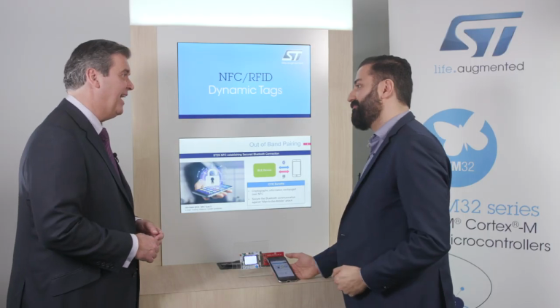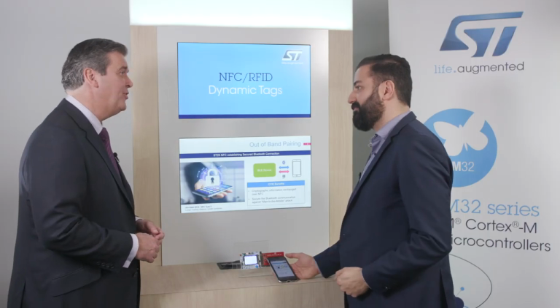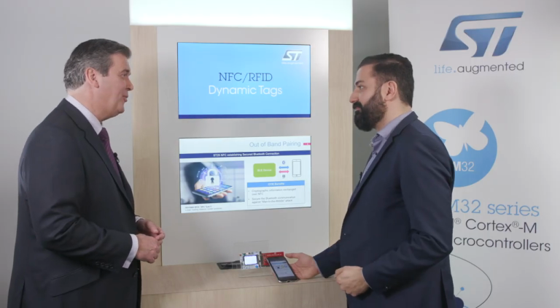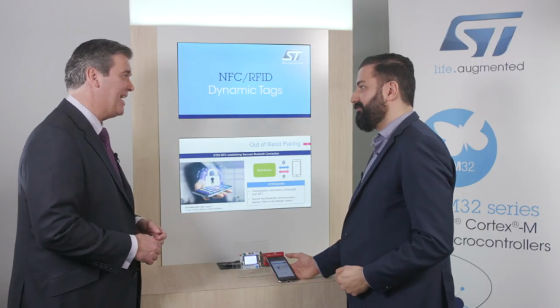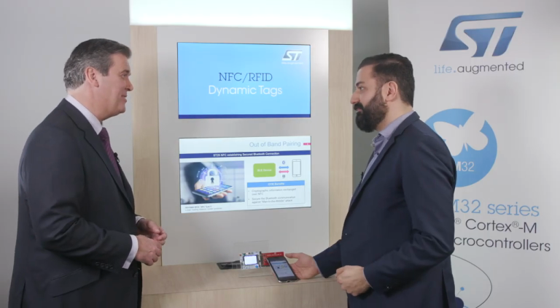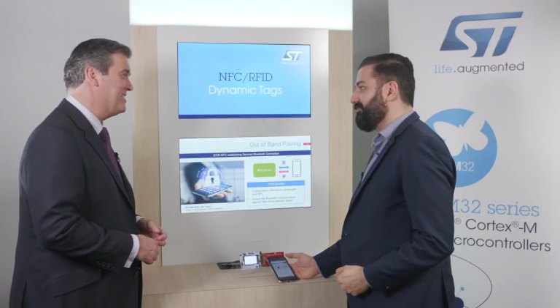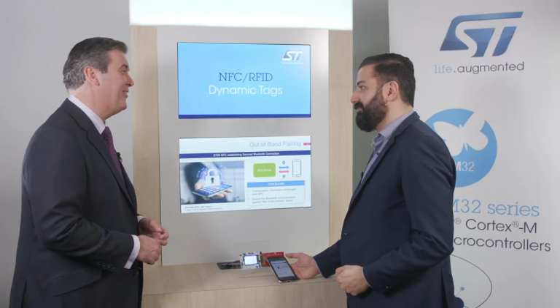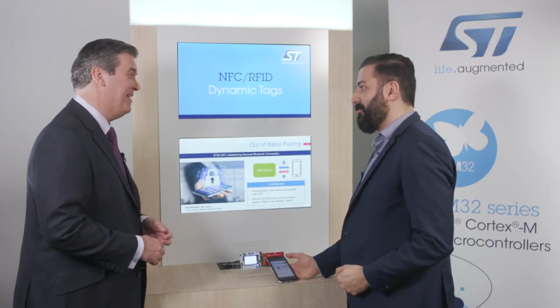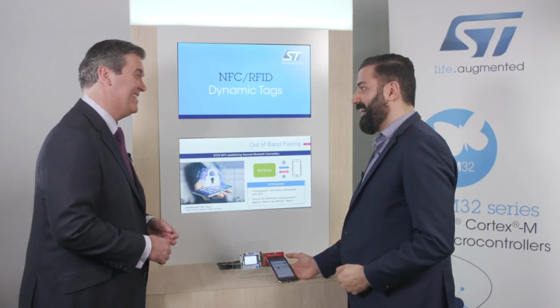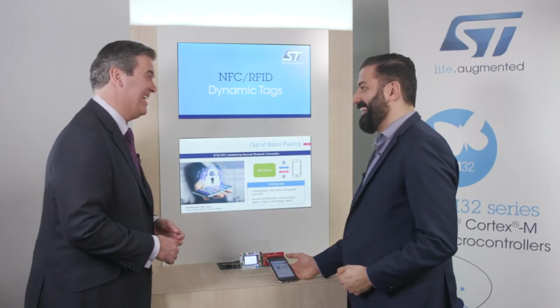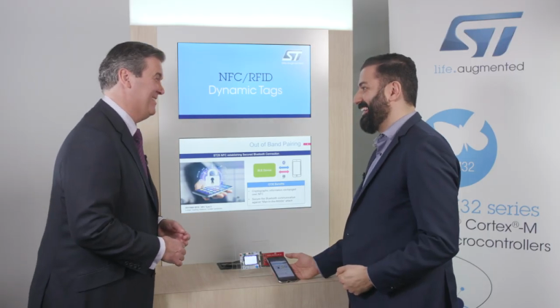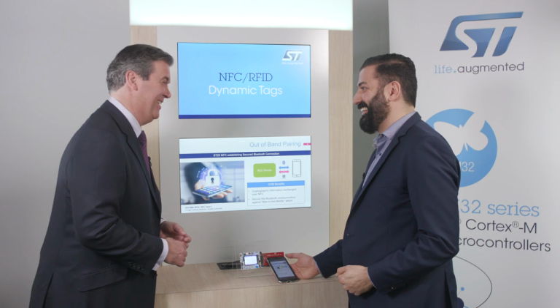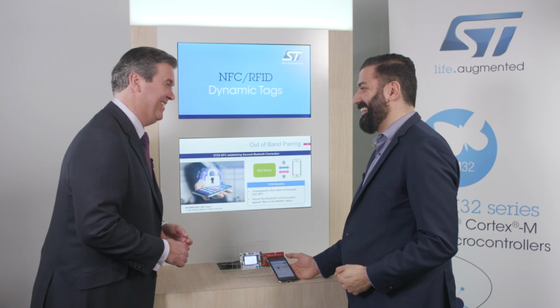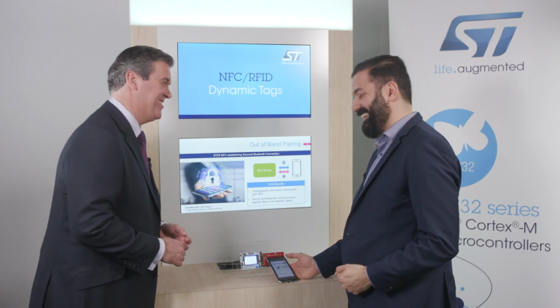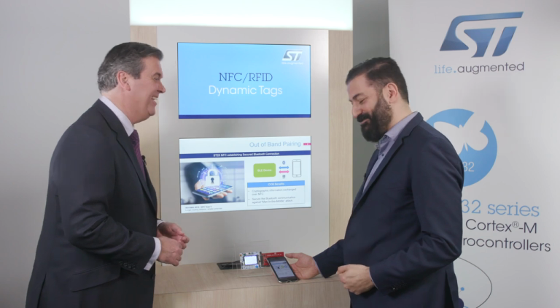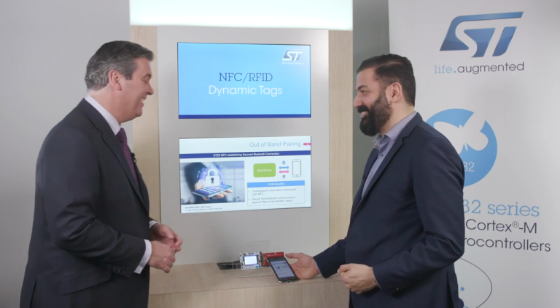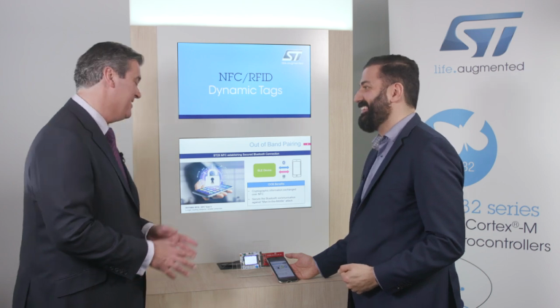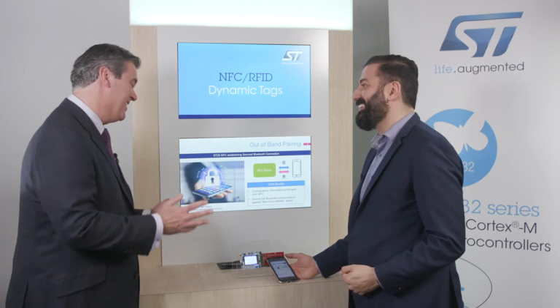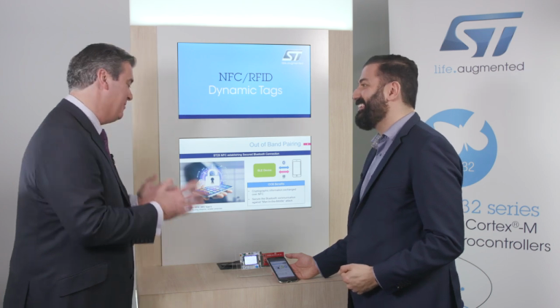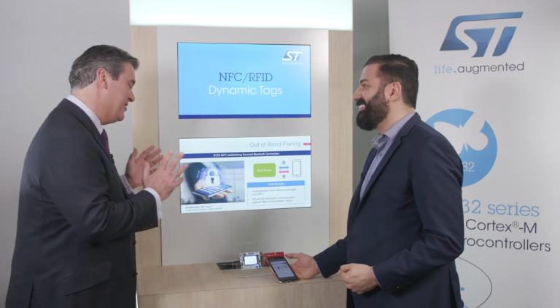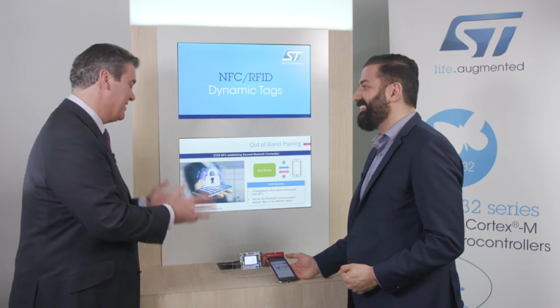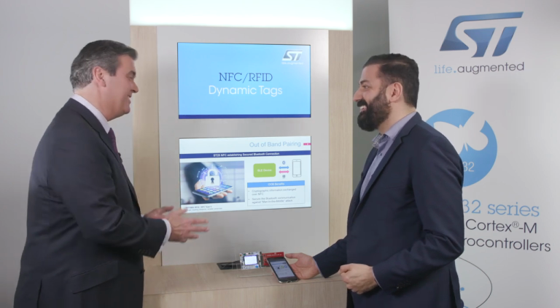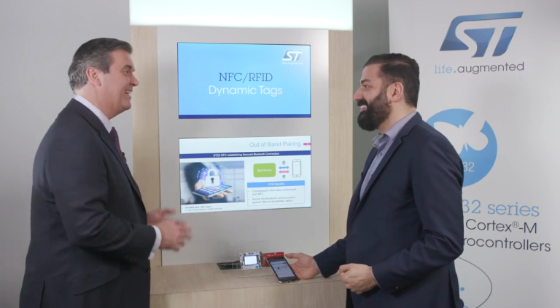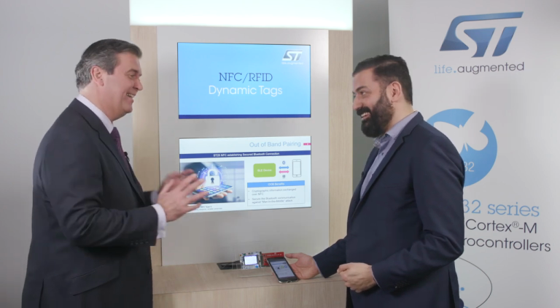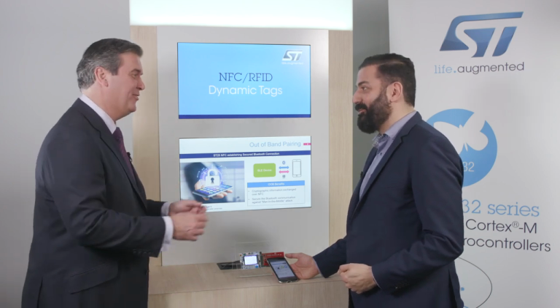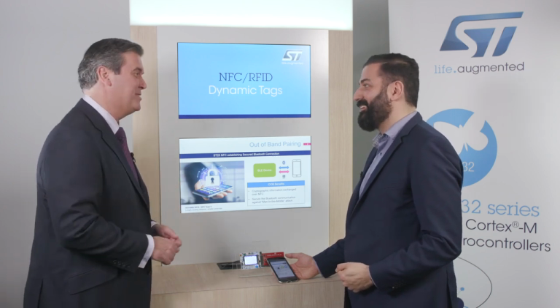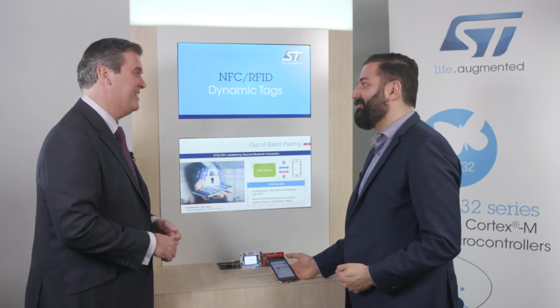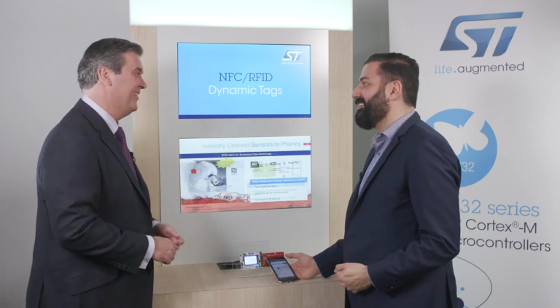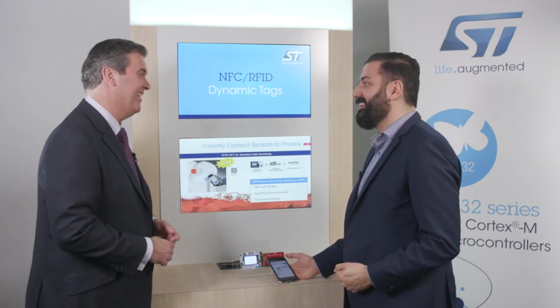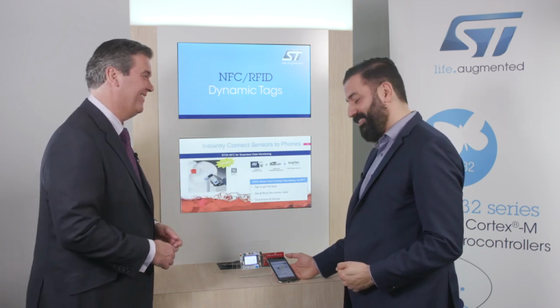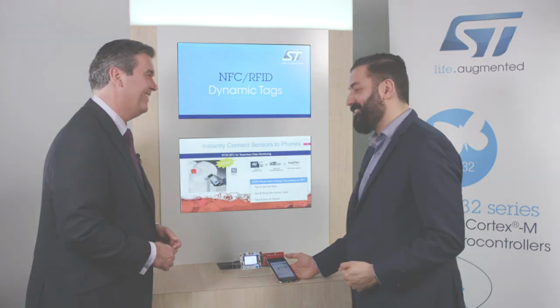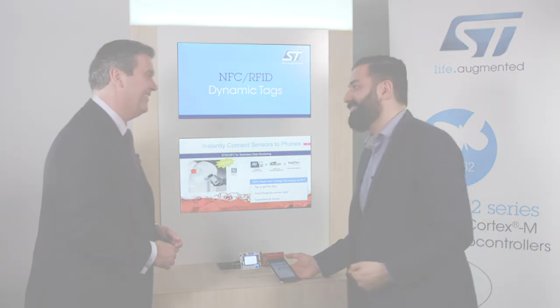I would not want anyone sniffing my data. Absolutely. Thanks so much, it's fantastic, and I look forward to speaking with you again. You're welcome, thank you.